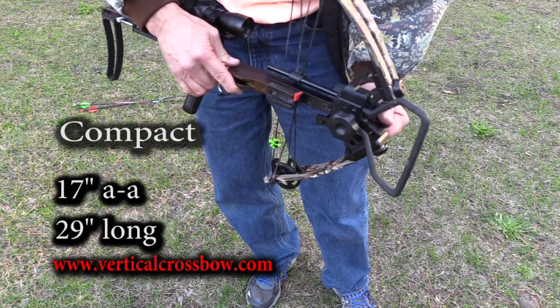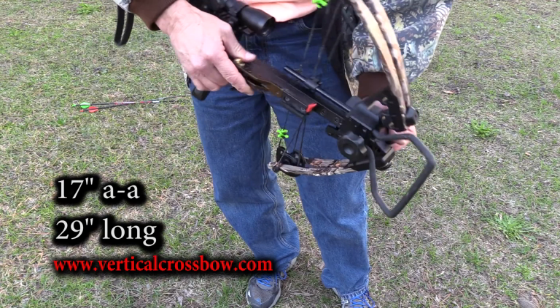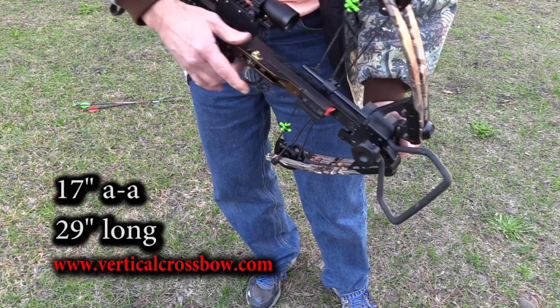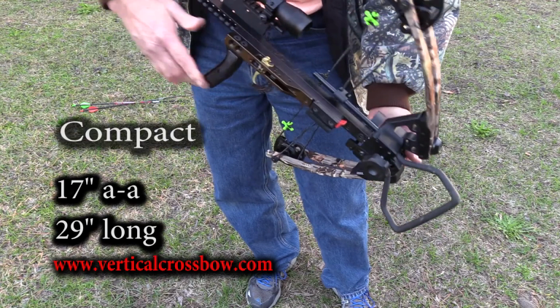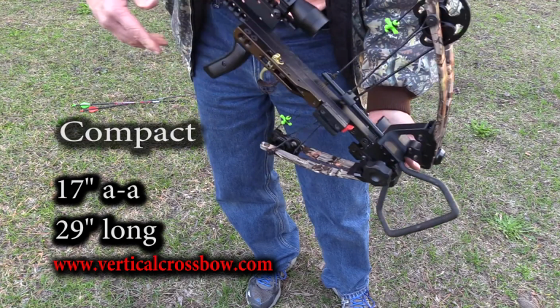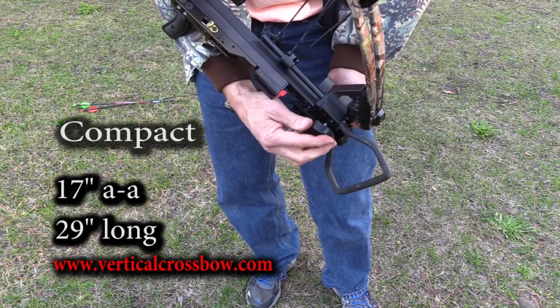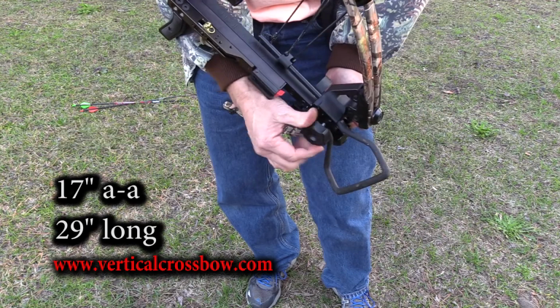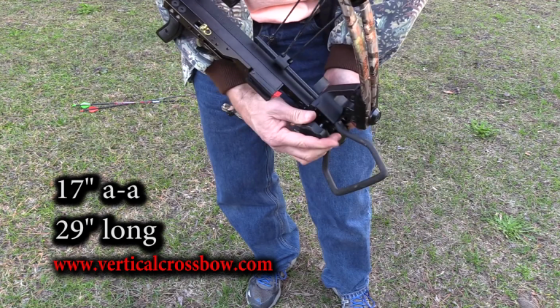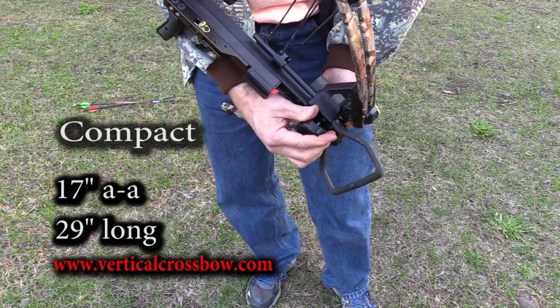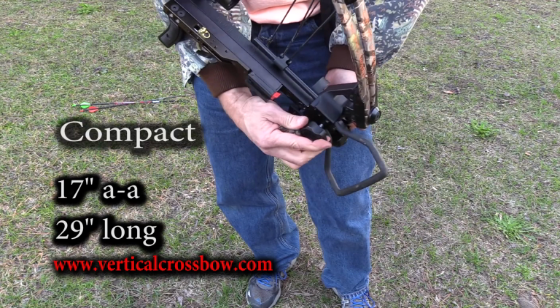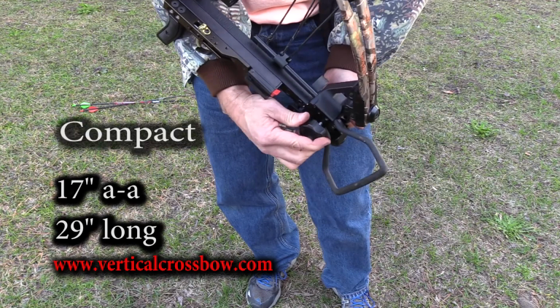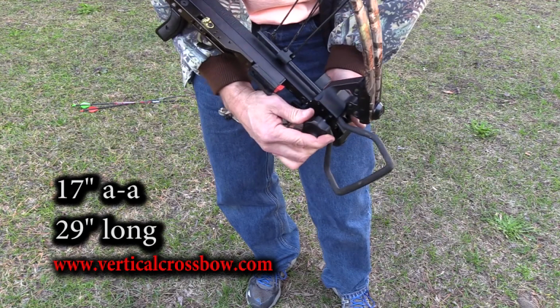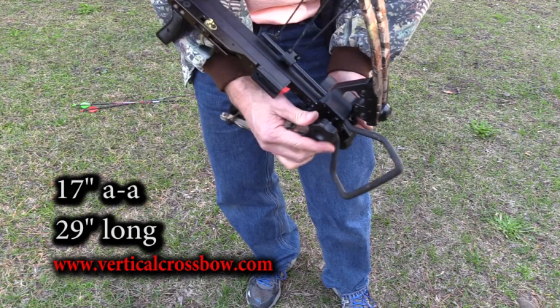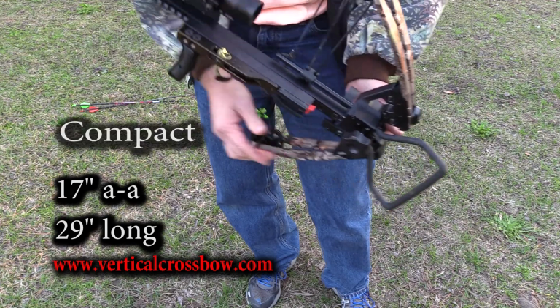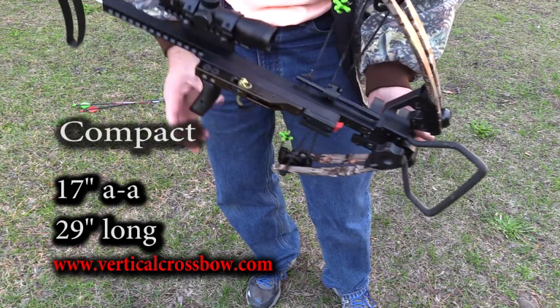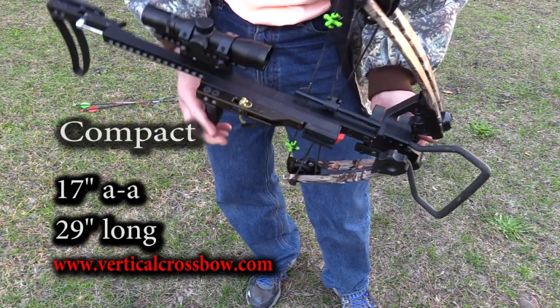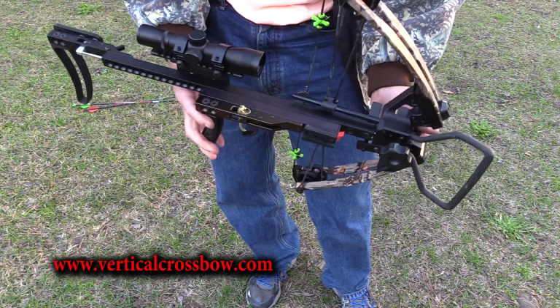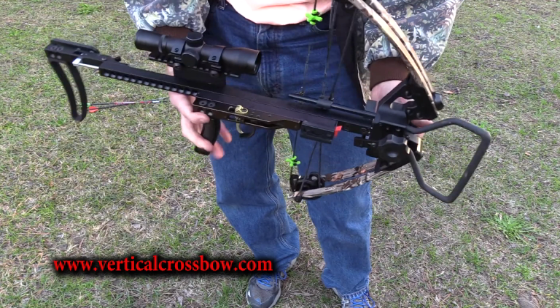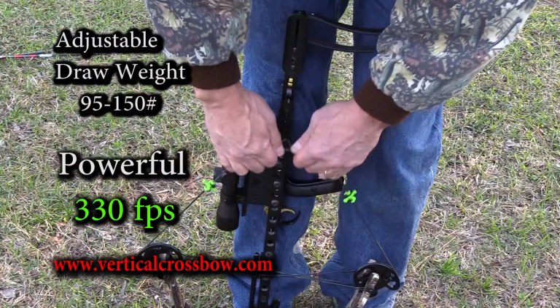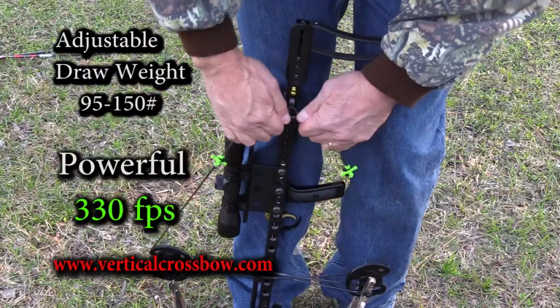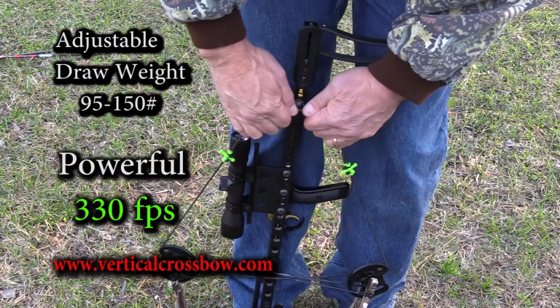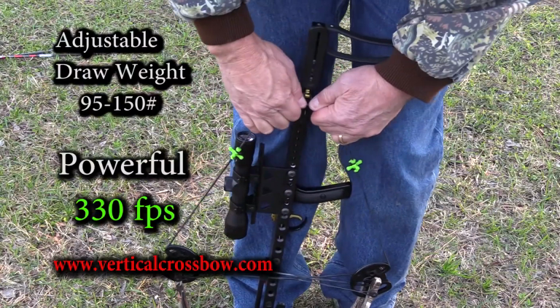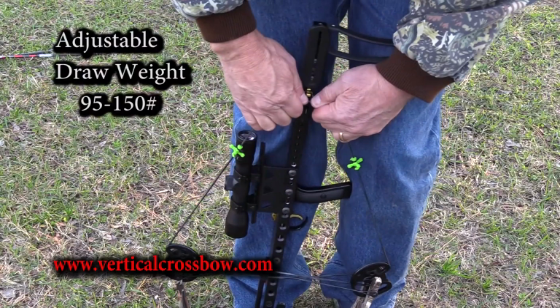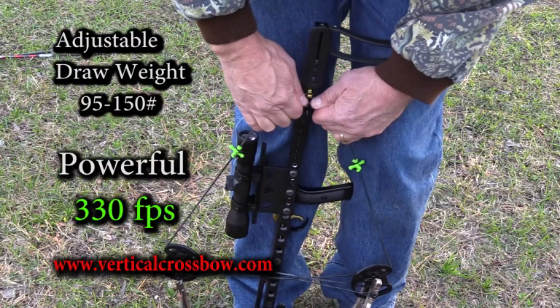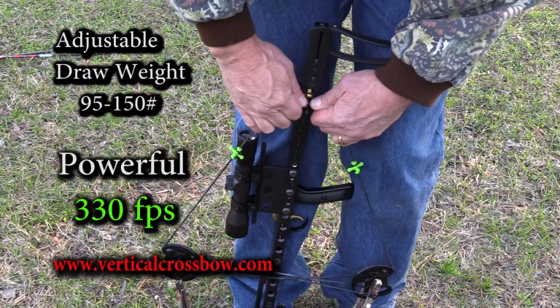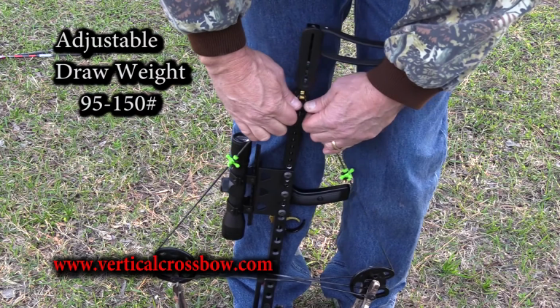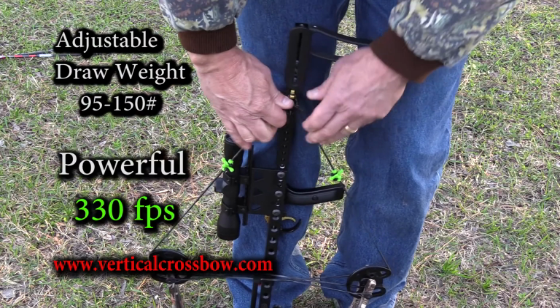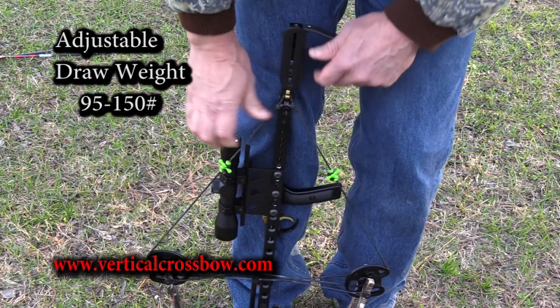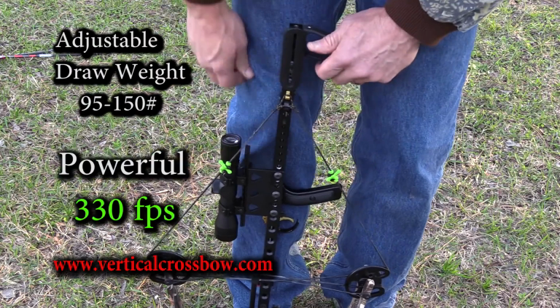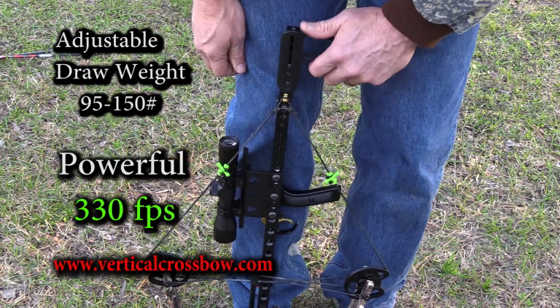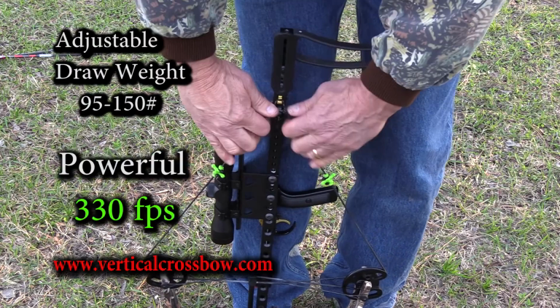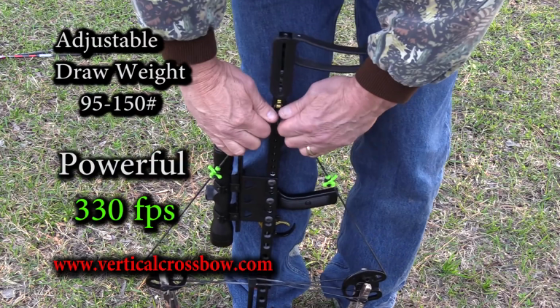Compact, 17 inches axle to axle, 29 inches long. Fast, 330 feet per second.